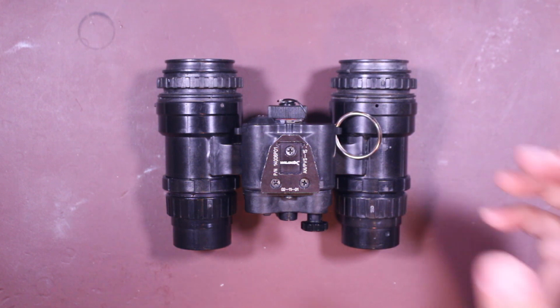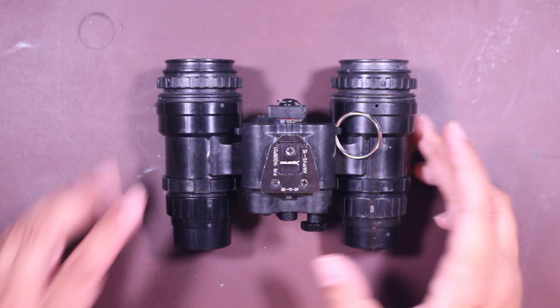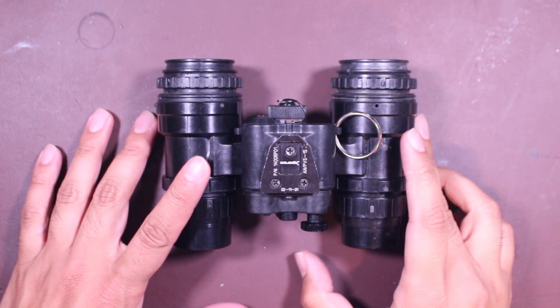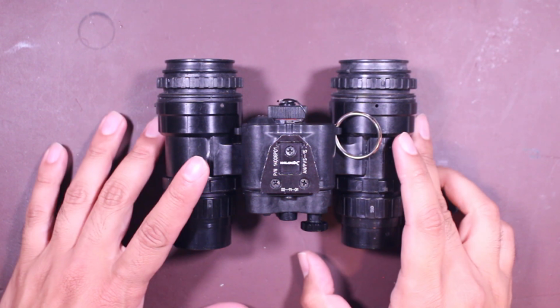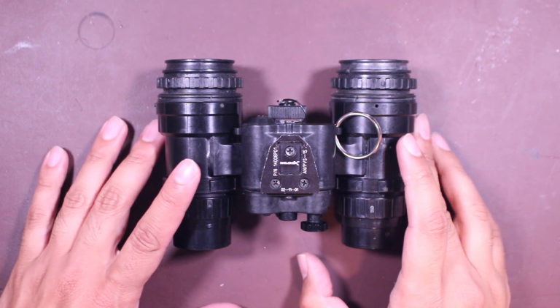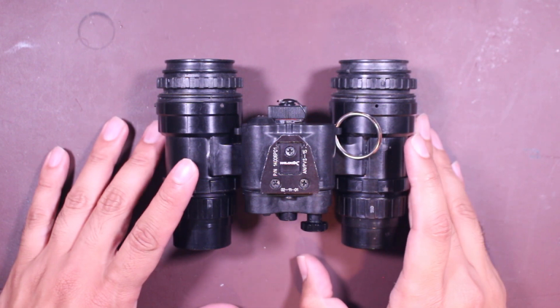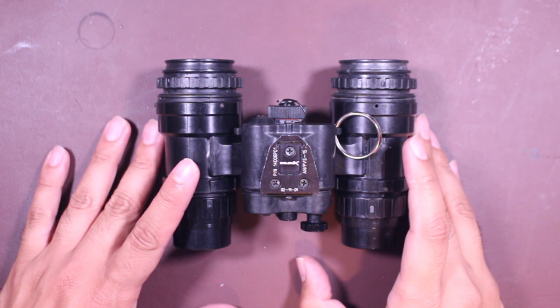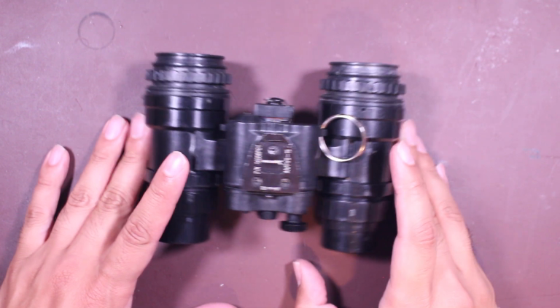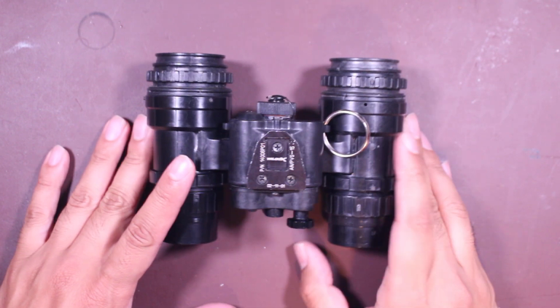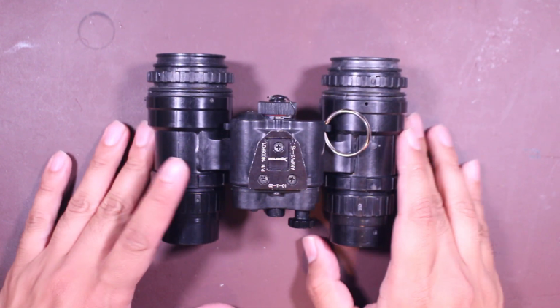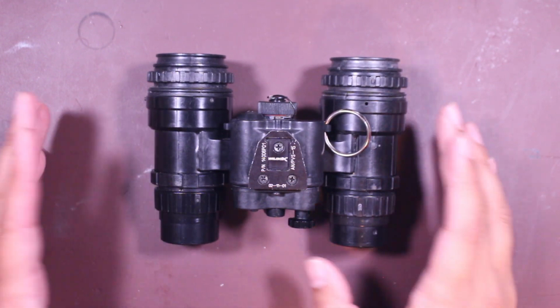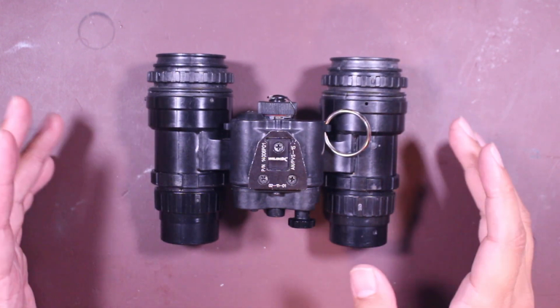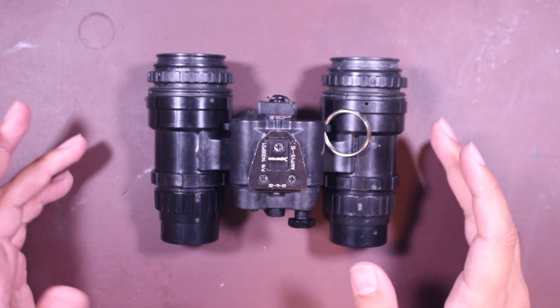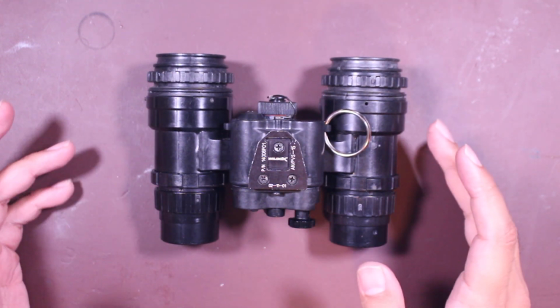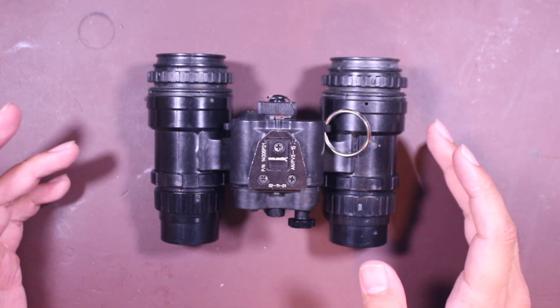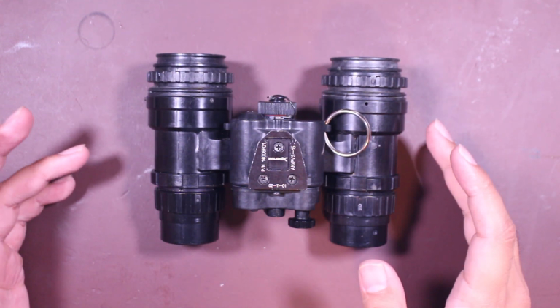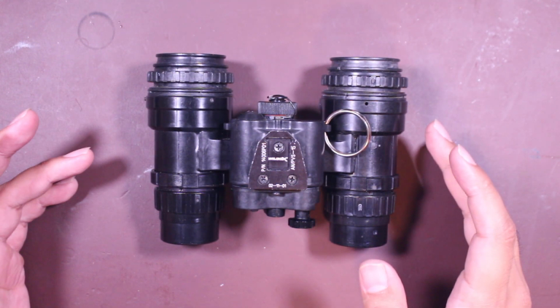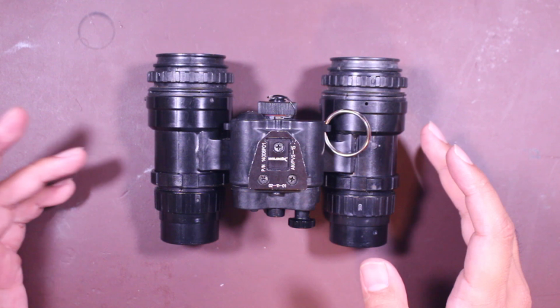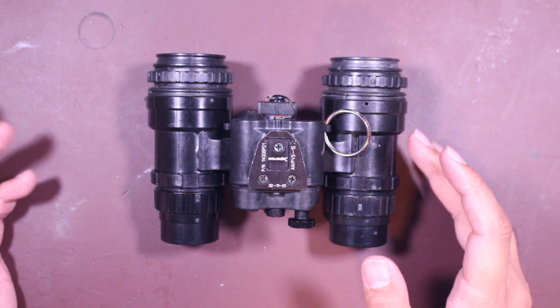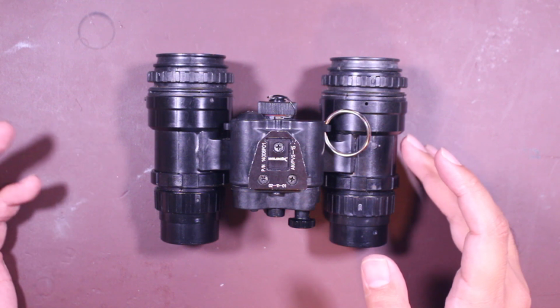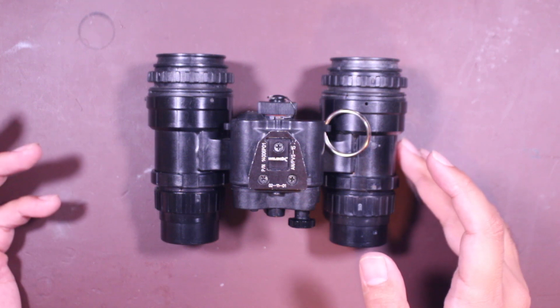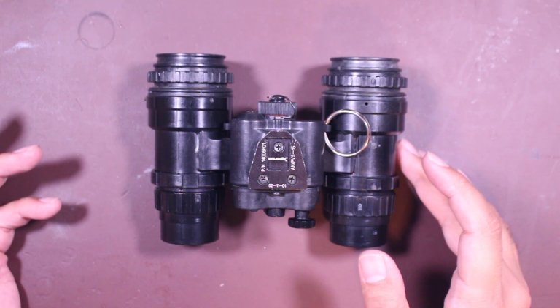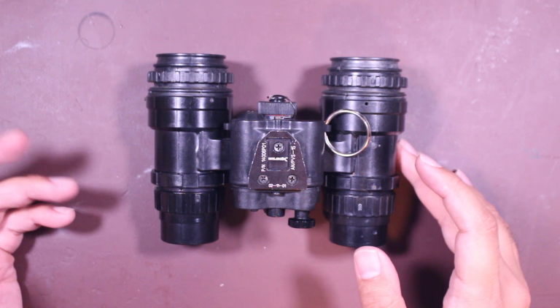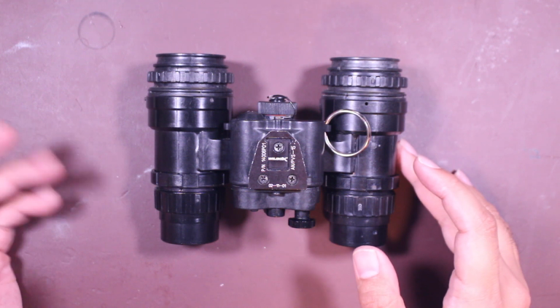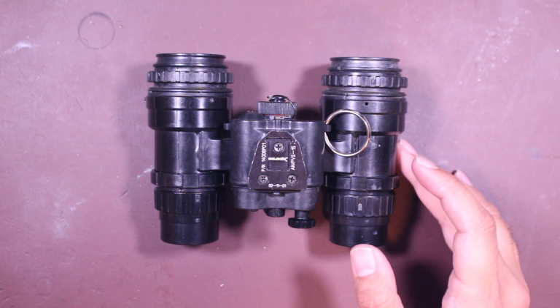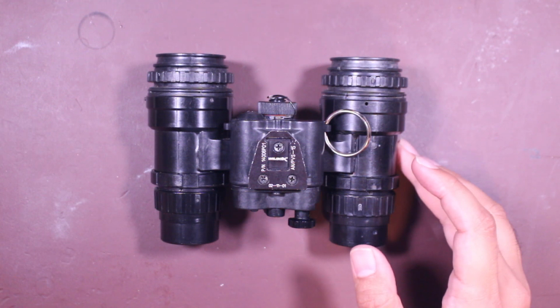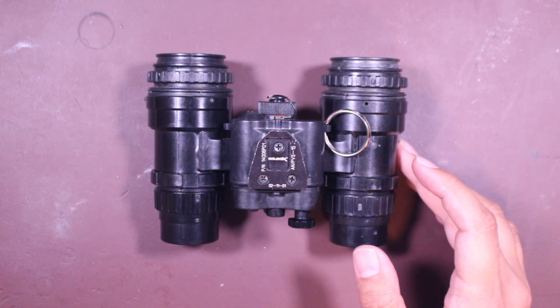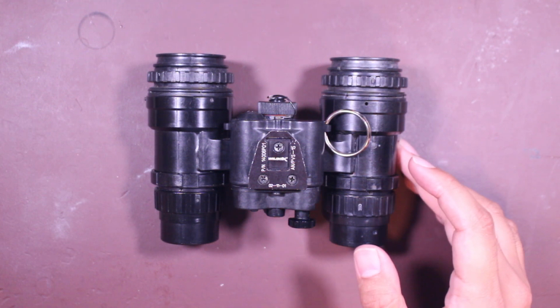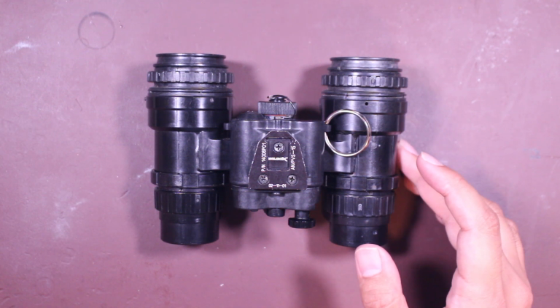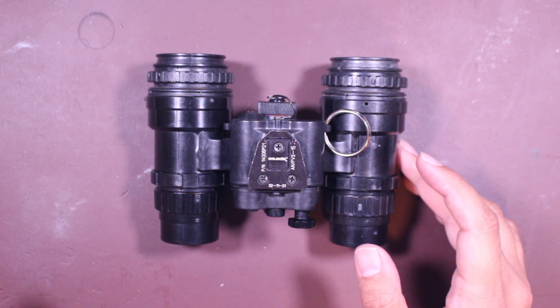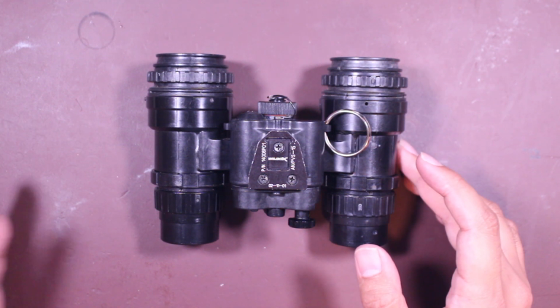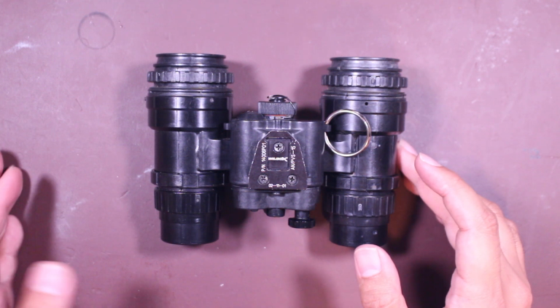Today I want to talk about this particular night vision system. This is the PVS-15C. There are three models: Alpha, Bravo, and Charlie.